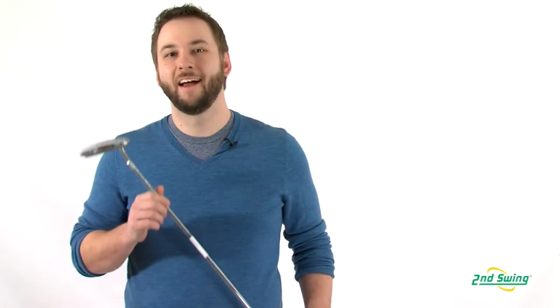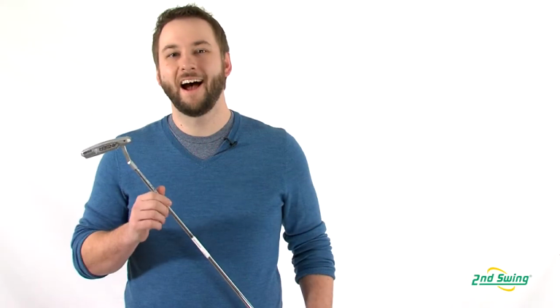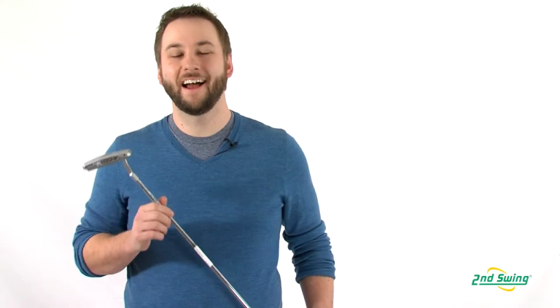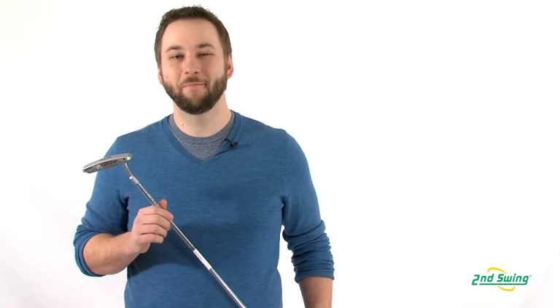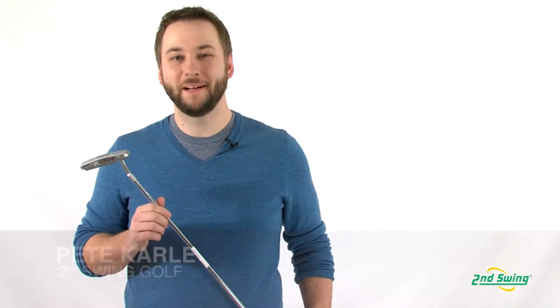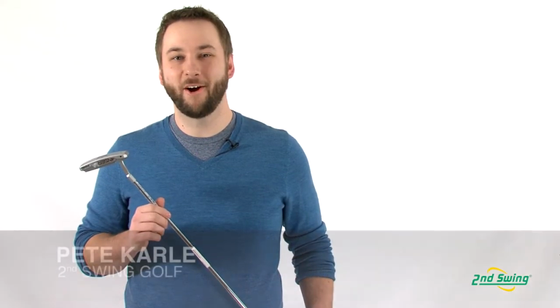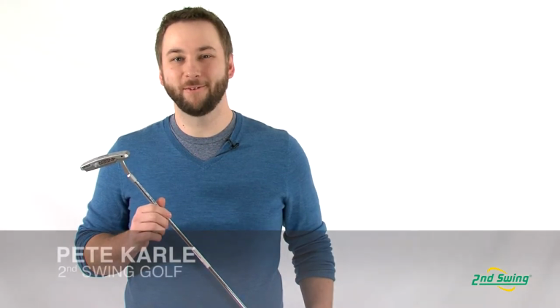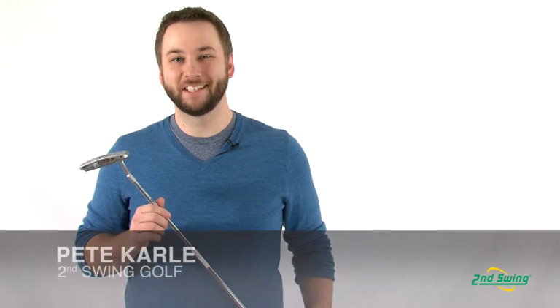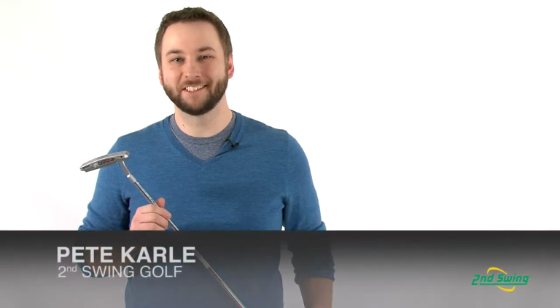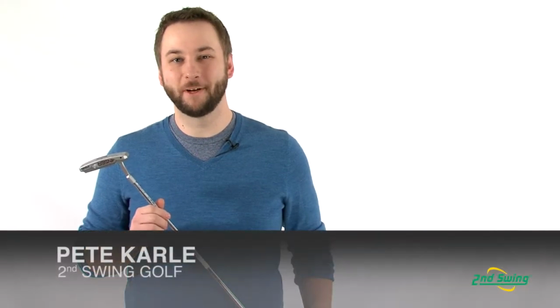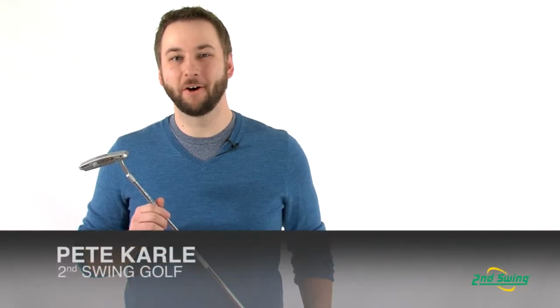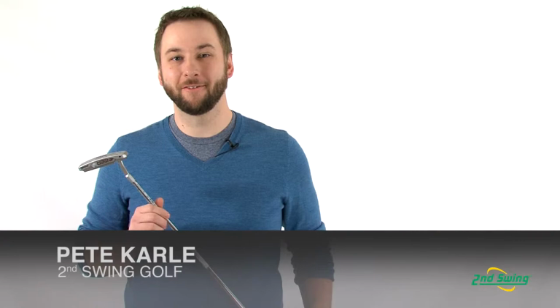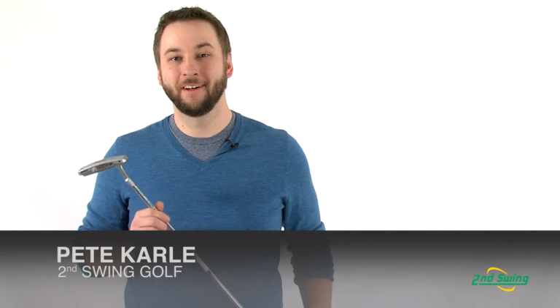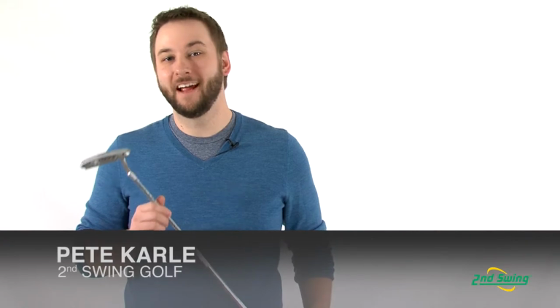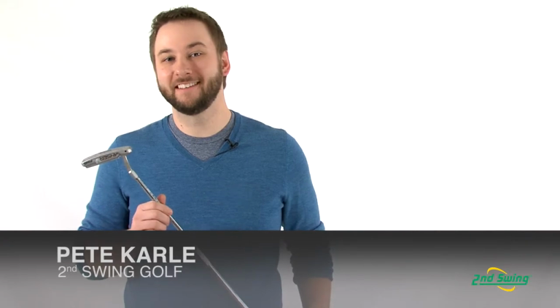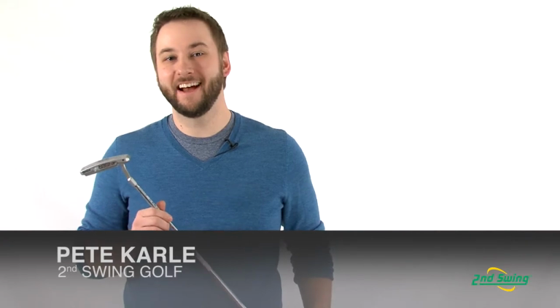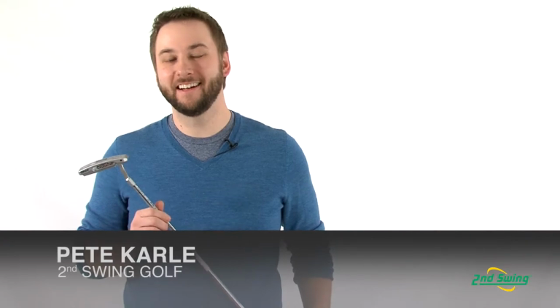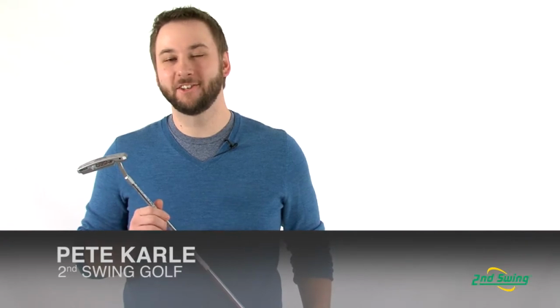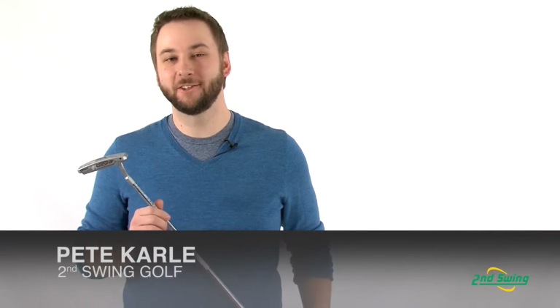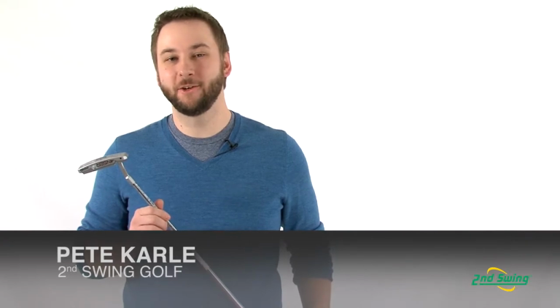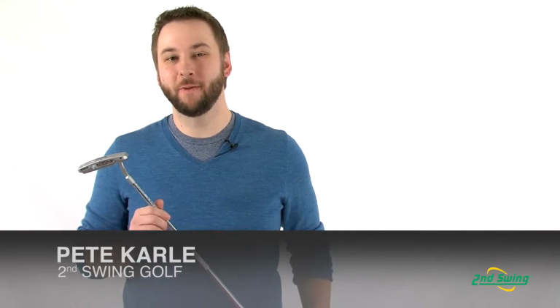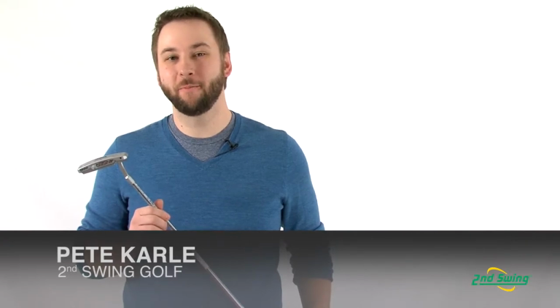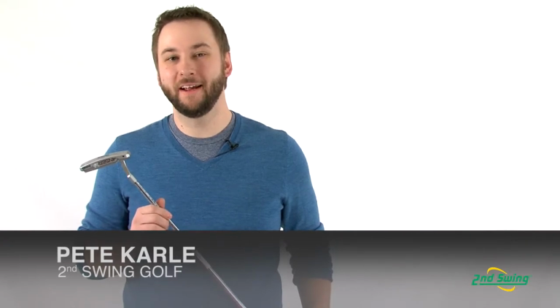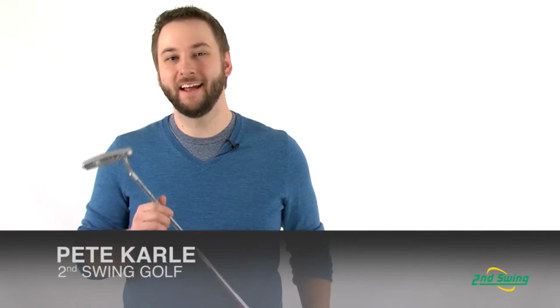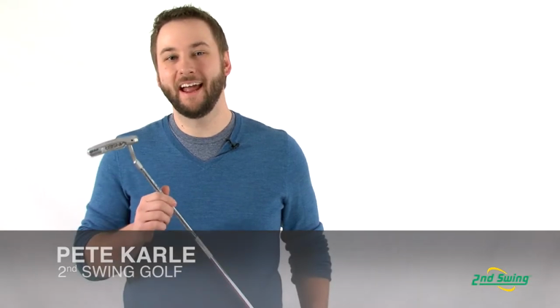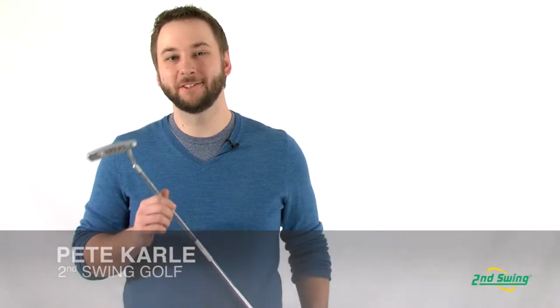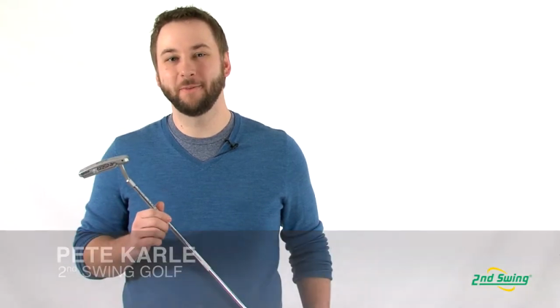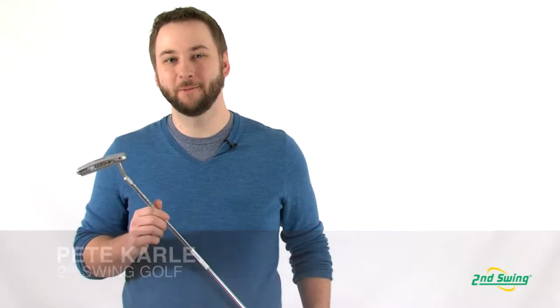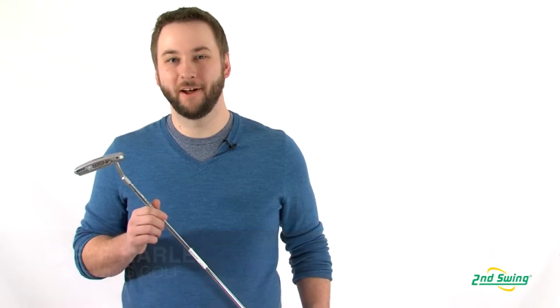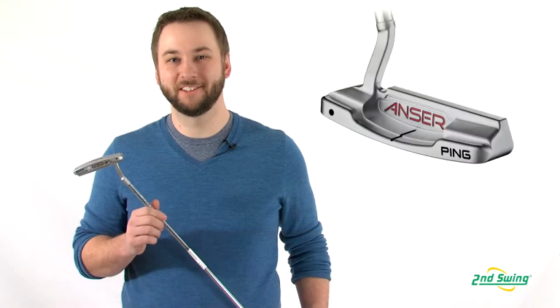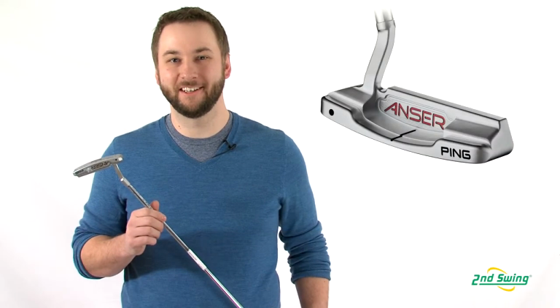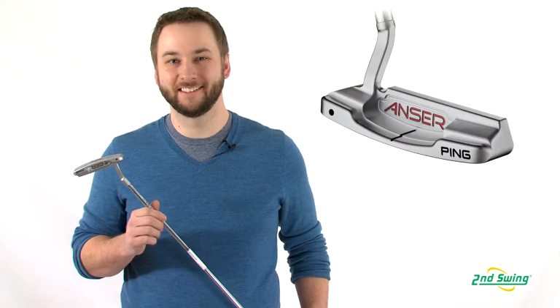Hi, I'm Pete Carl from Second Swing Golf, and today I'd like to talk to you about the Ping Answer Milled Putter Series.